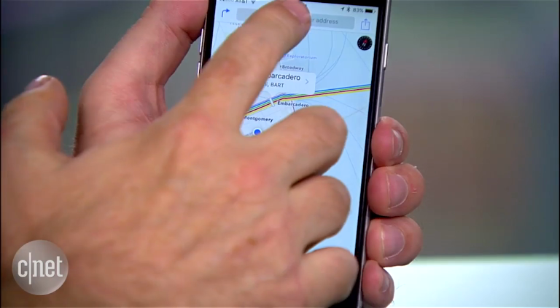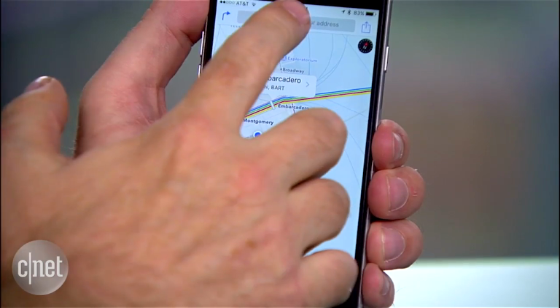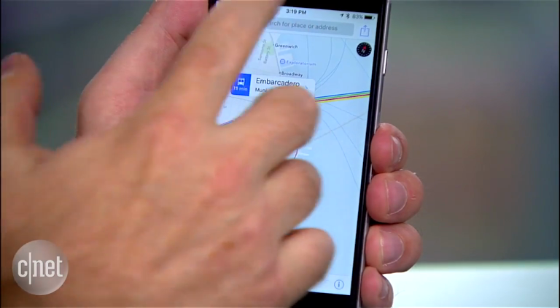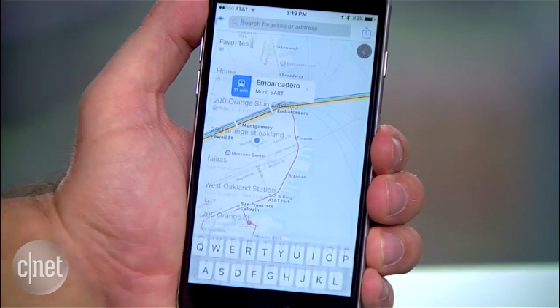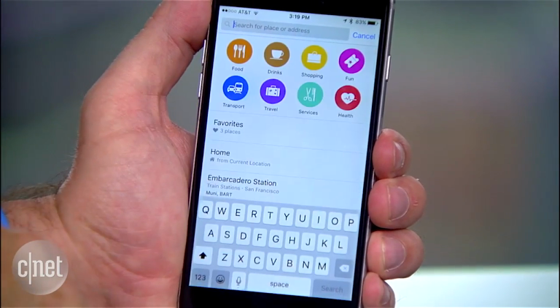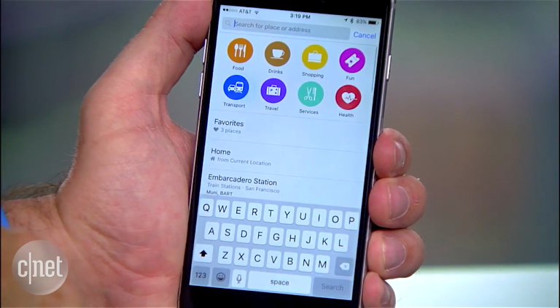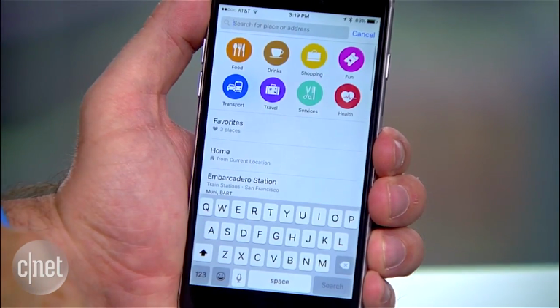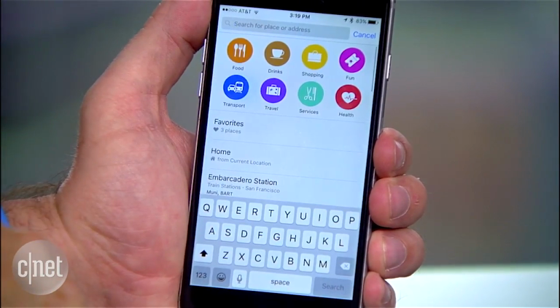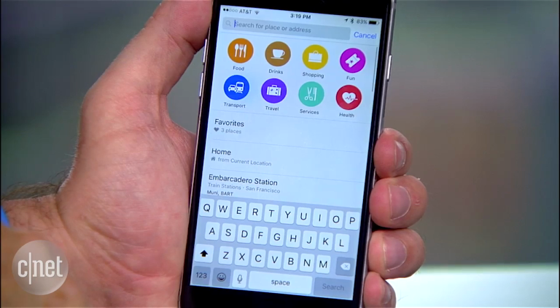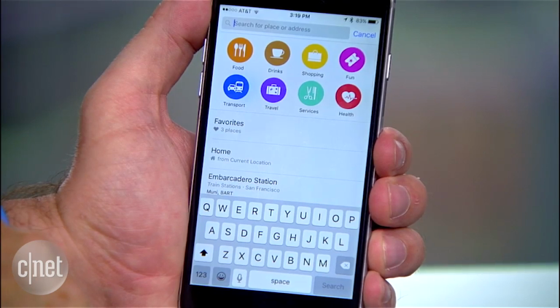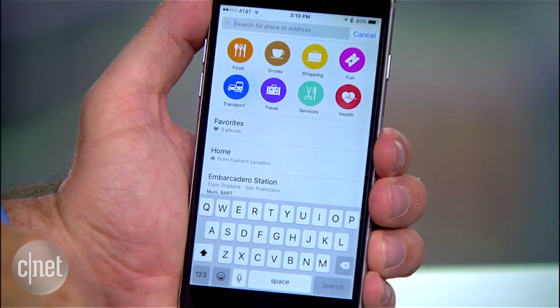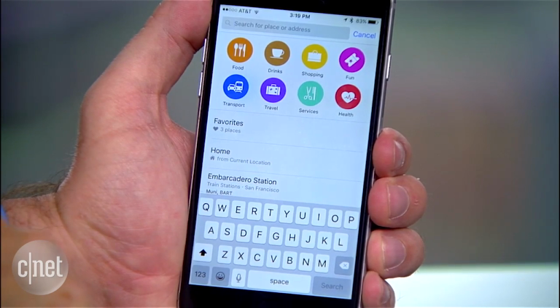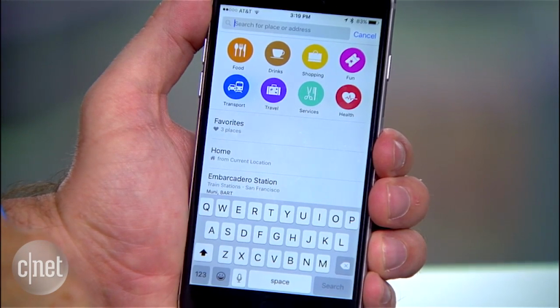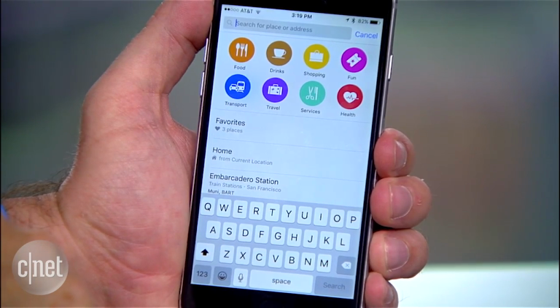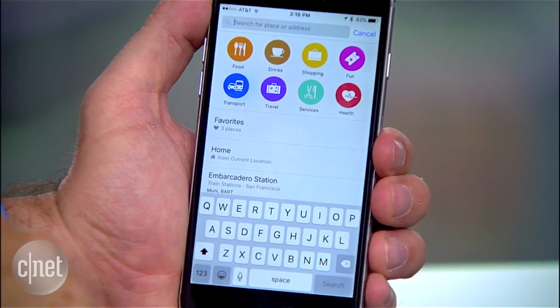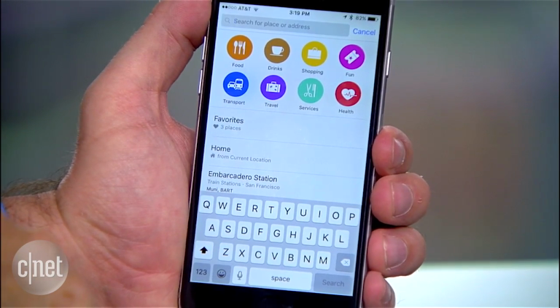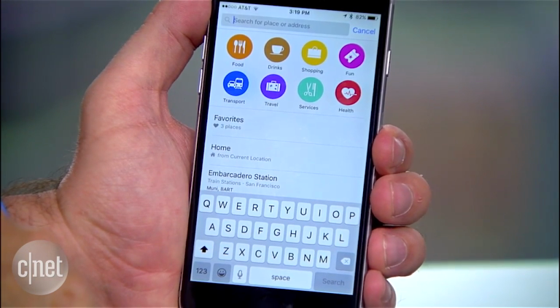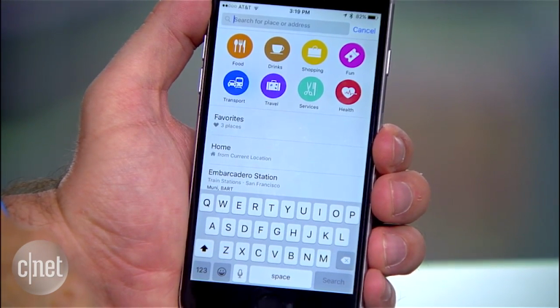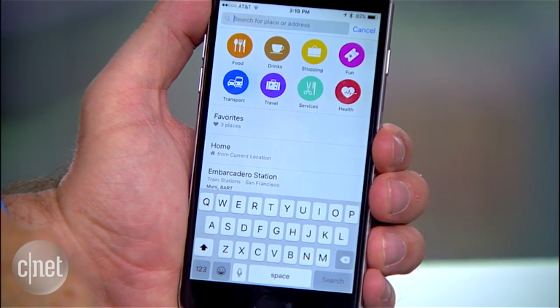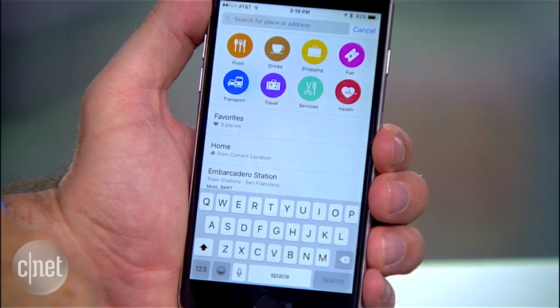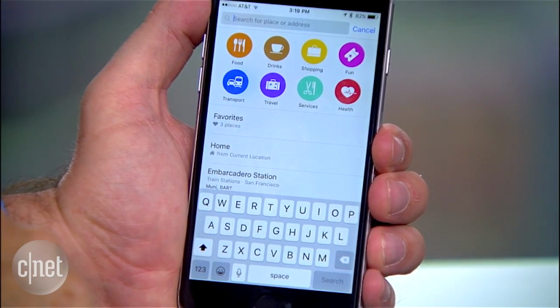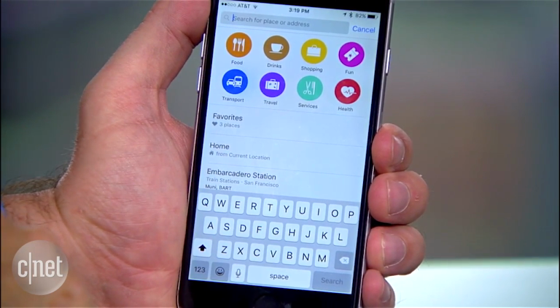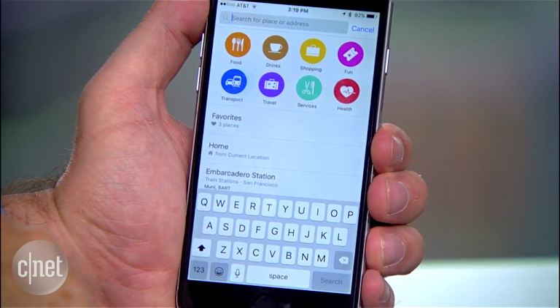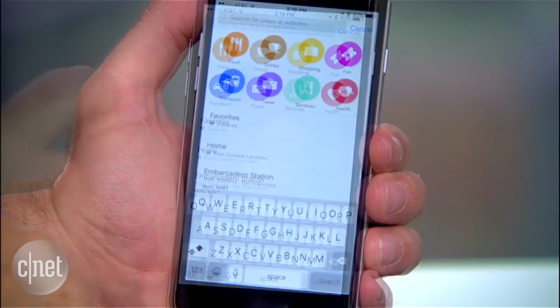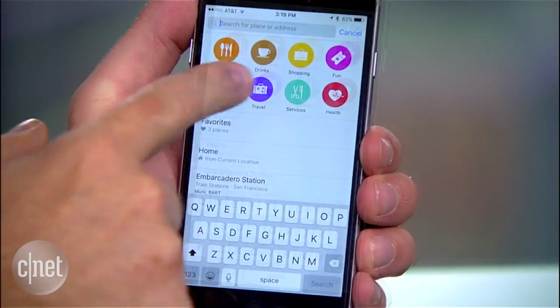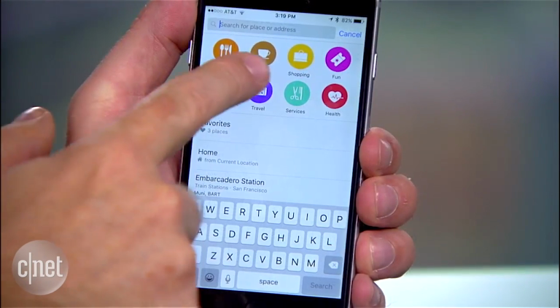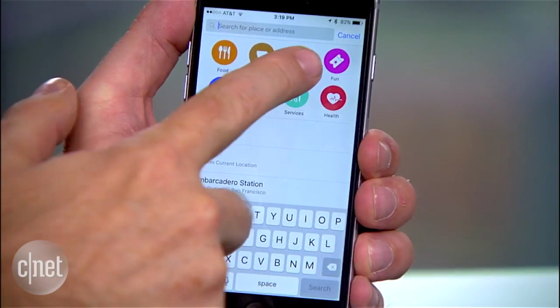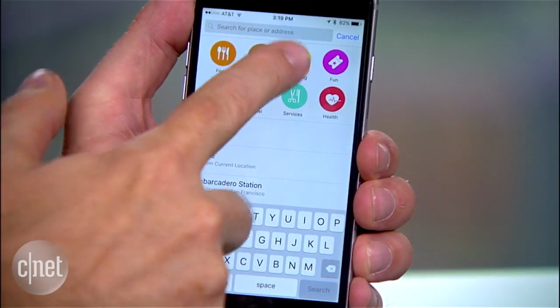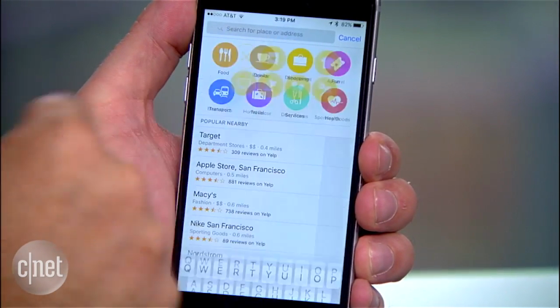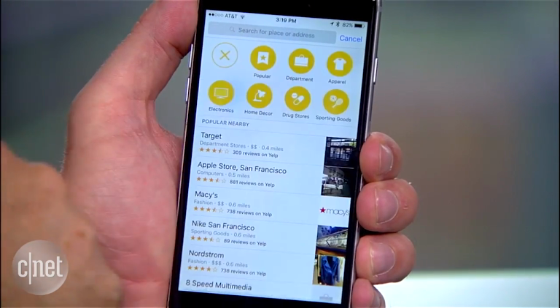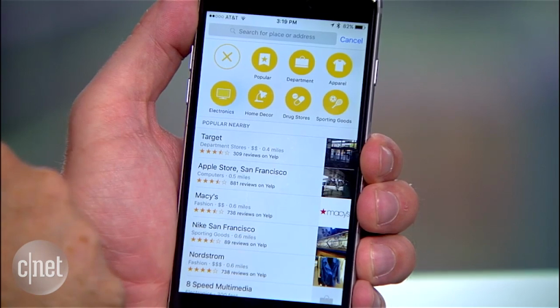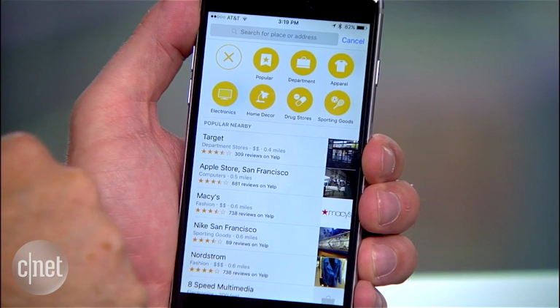You can also see what's around you with the new nearby feature by performing a search and using the buttons at the top to find things like food or shopping in your area.